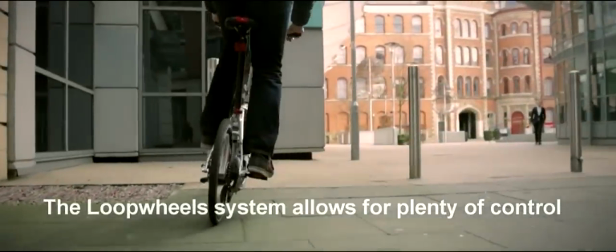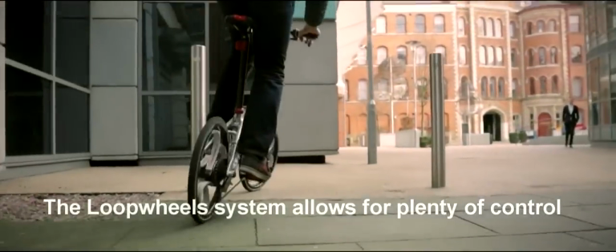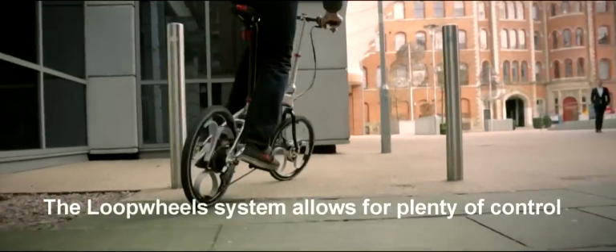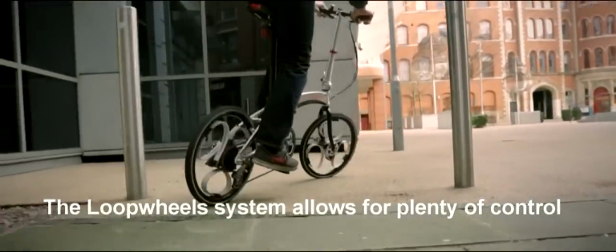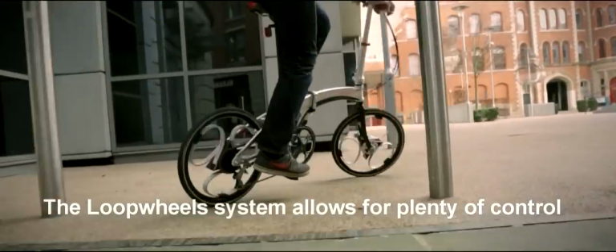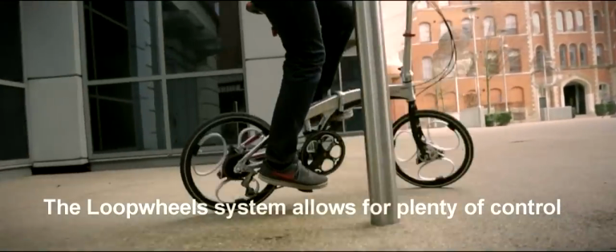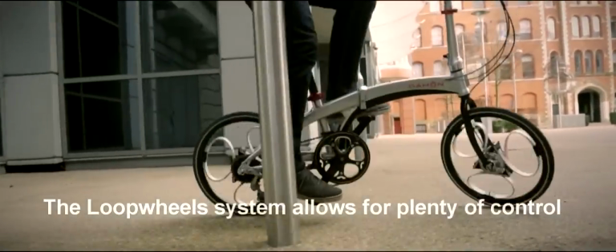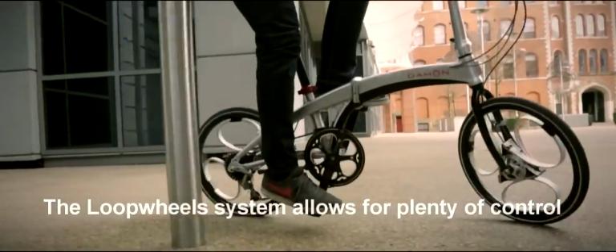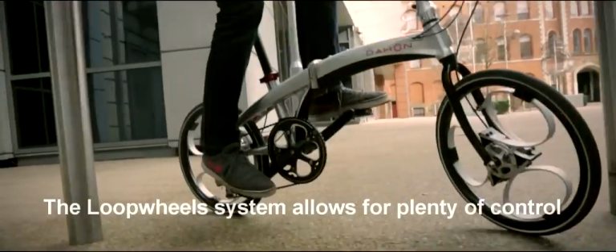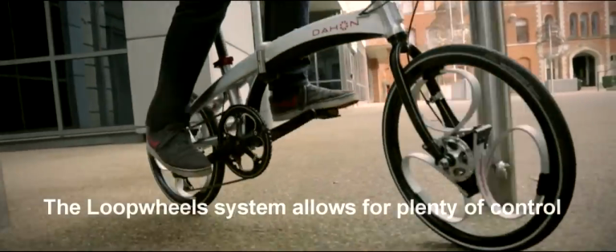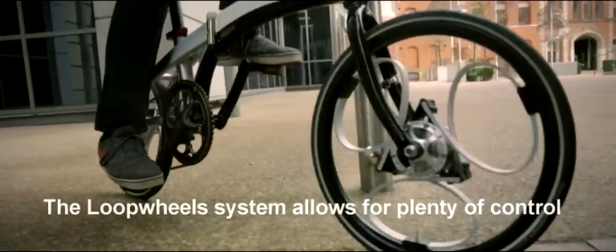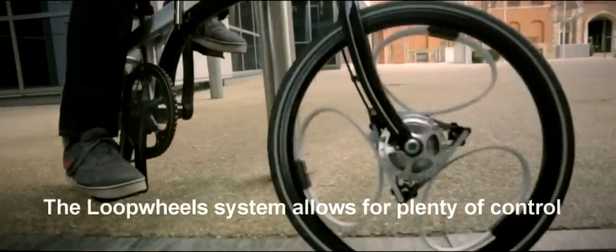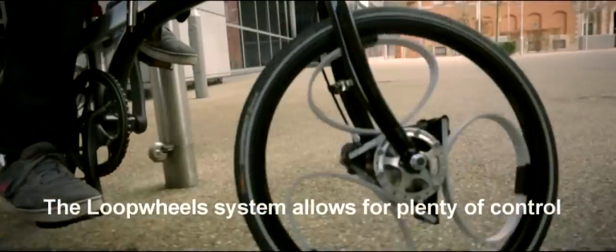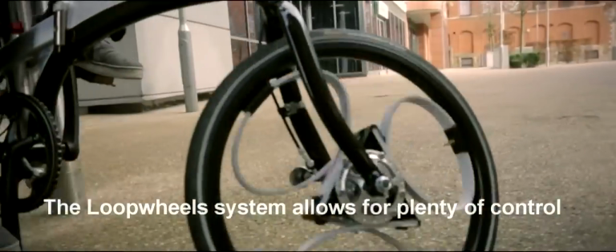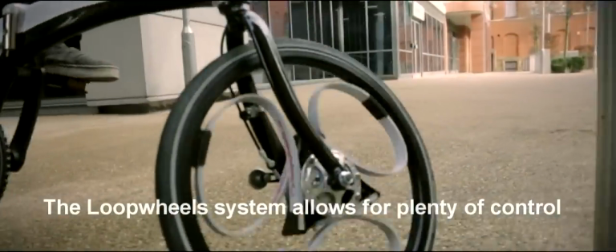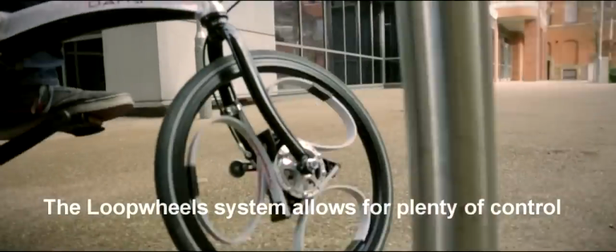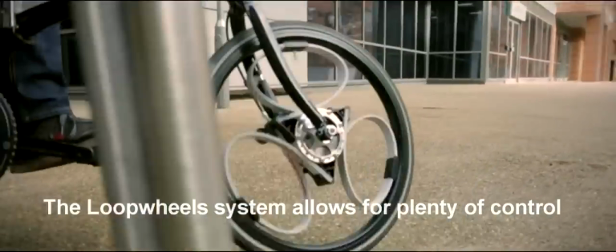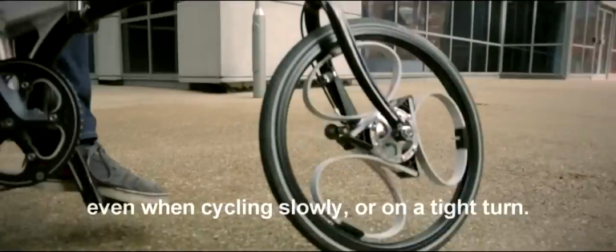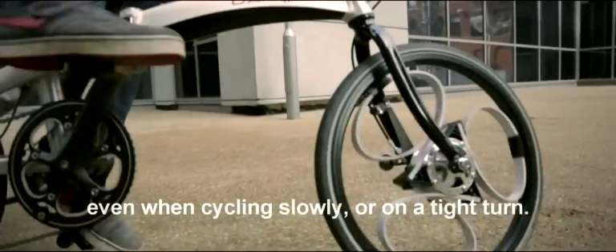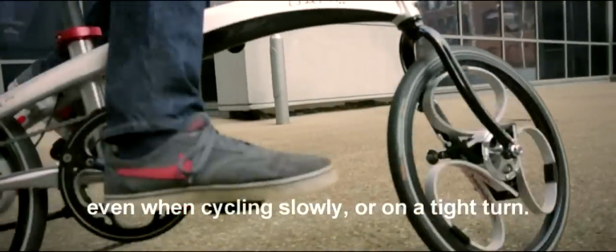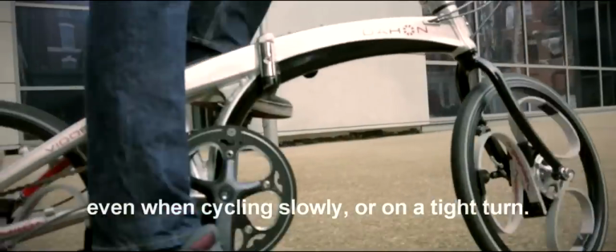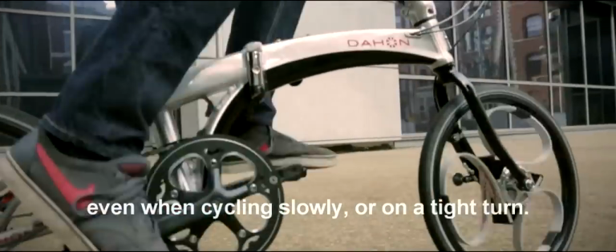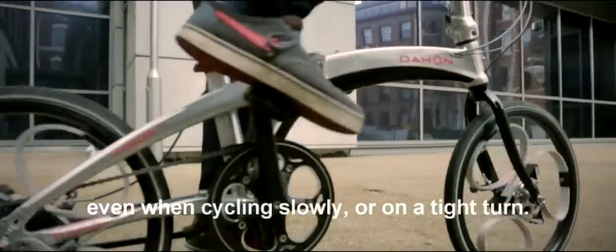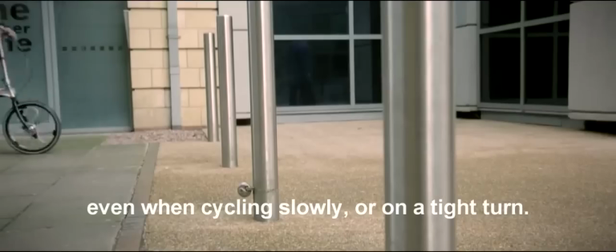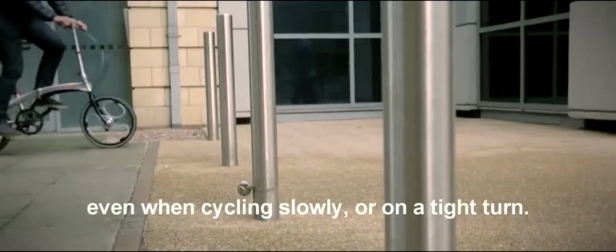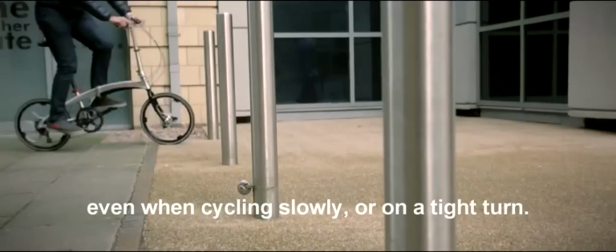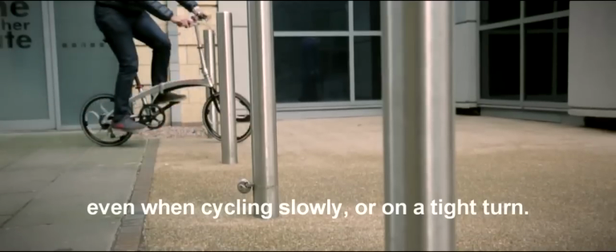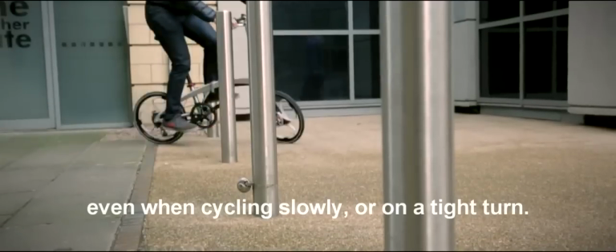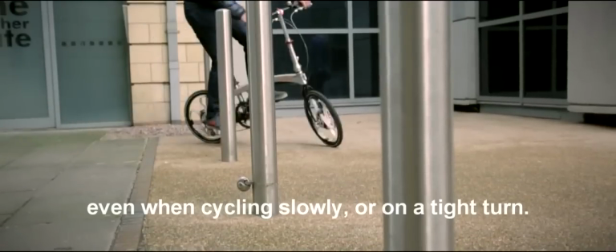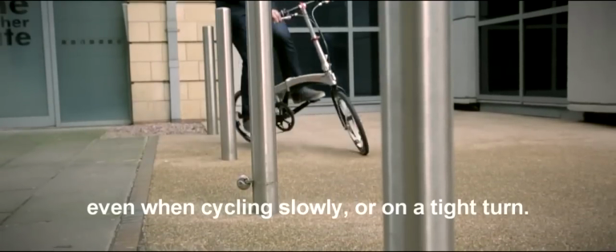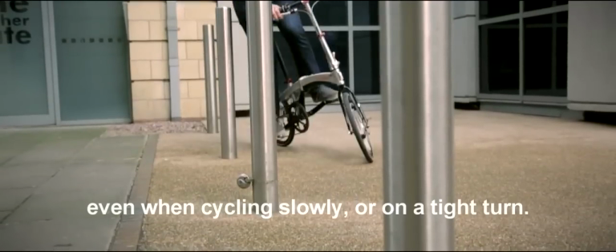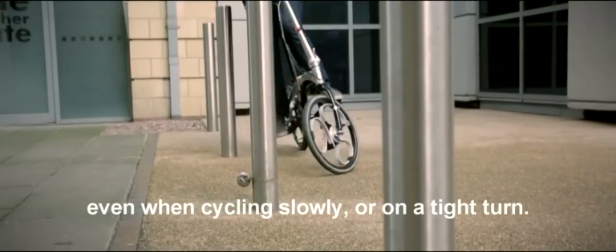The loop wheel system allows for plenty of control even when cycling slowly on a tight turn.